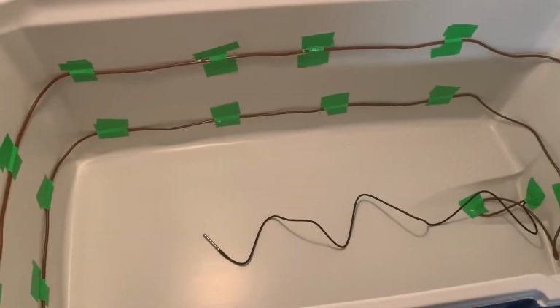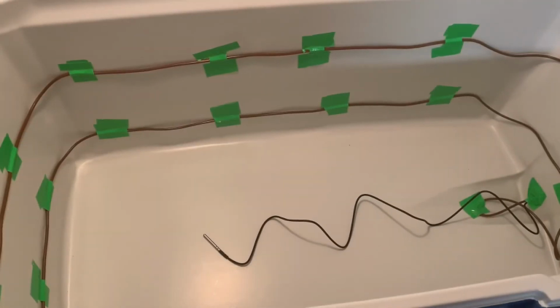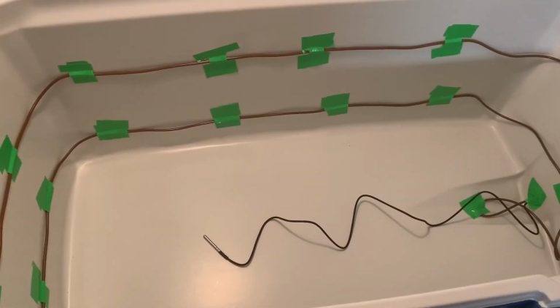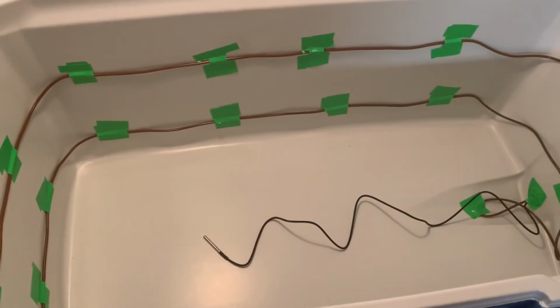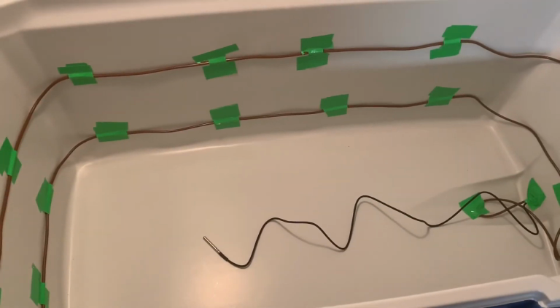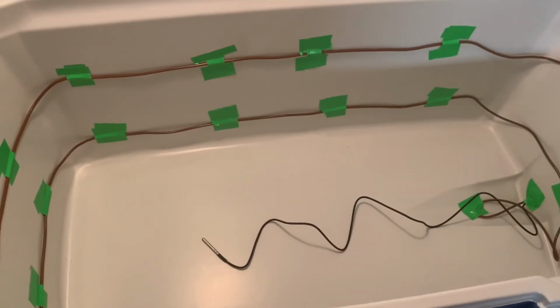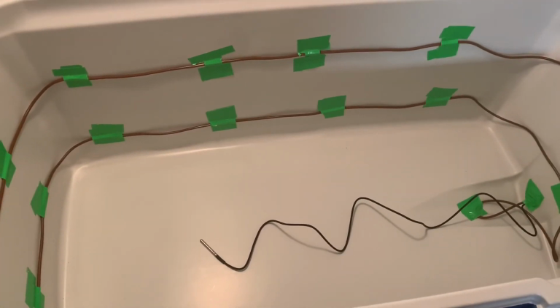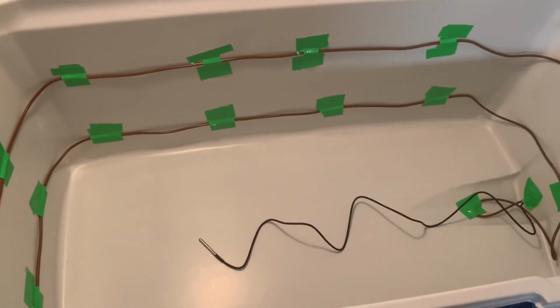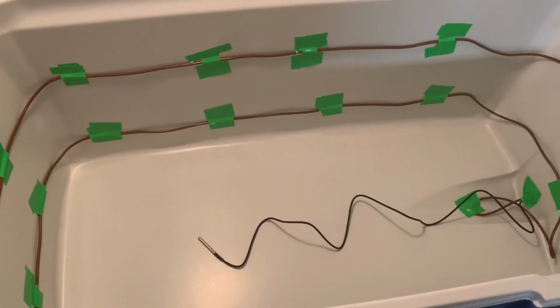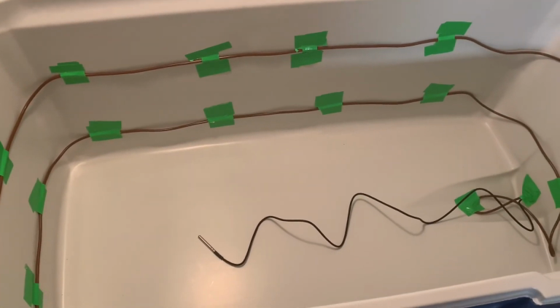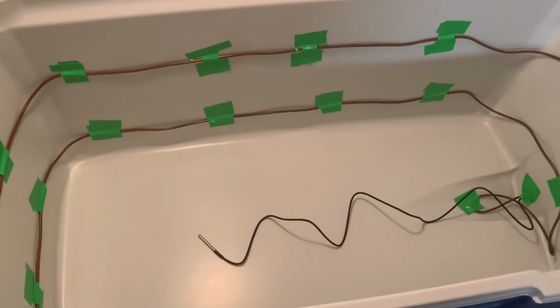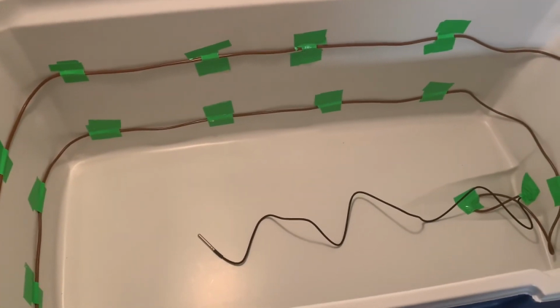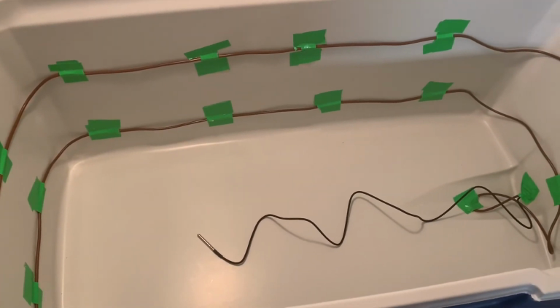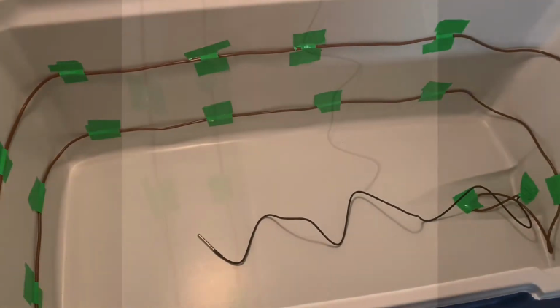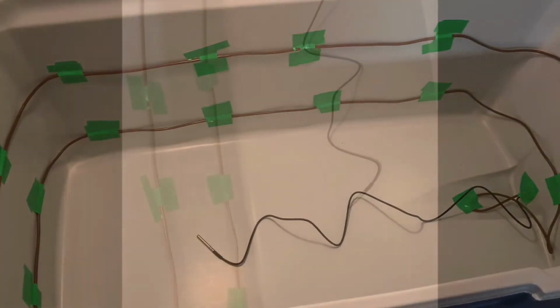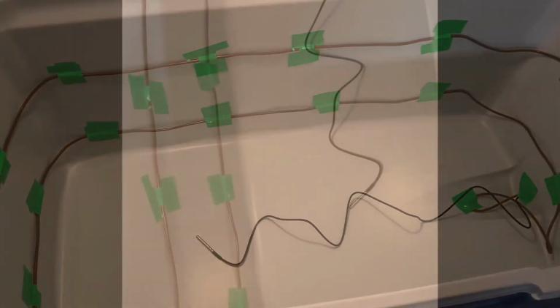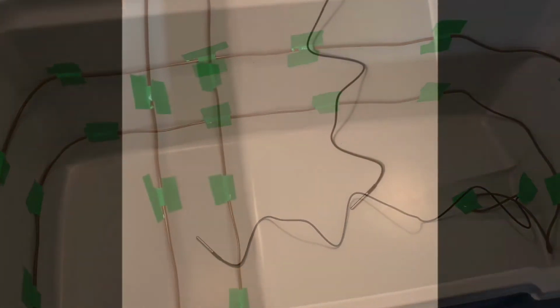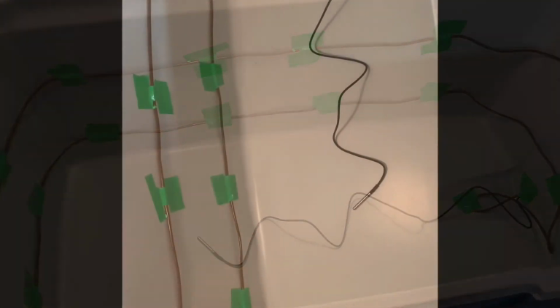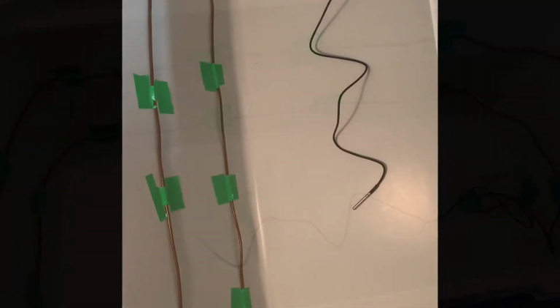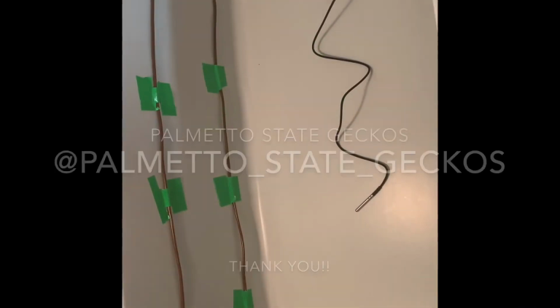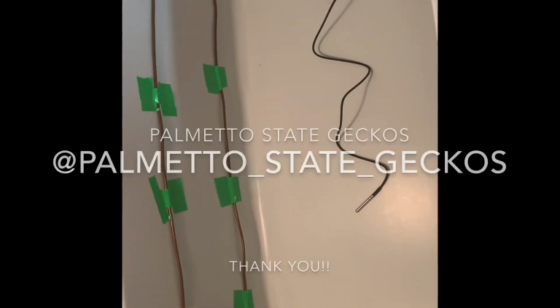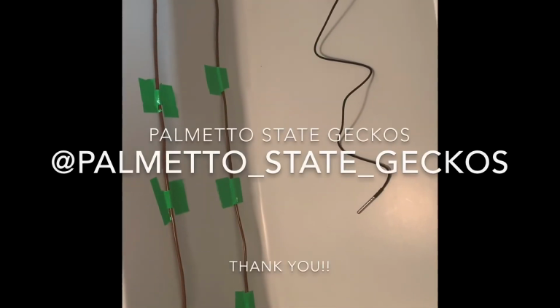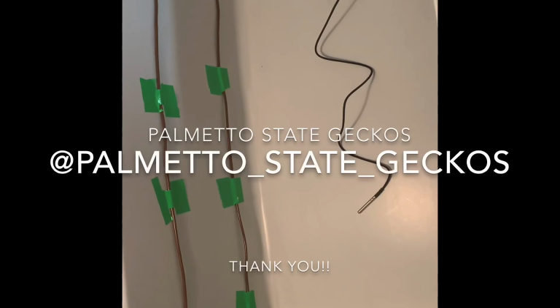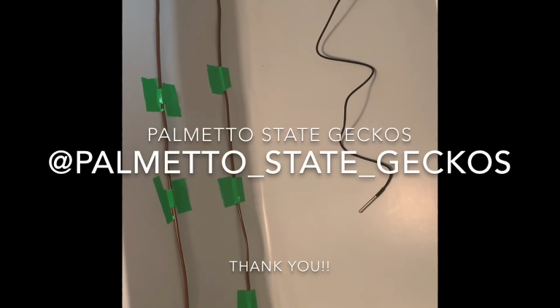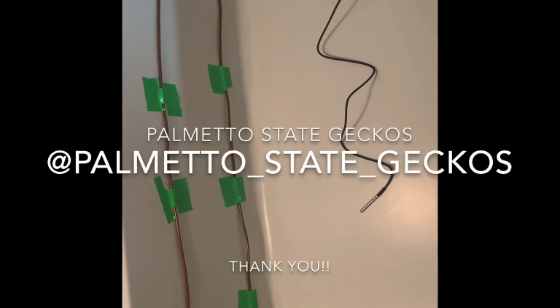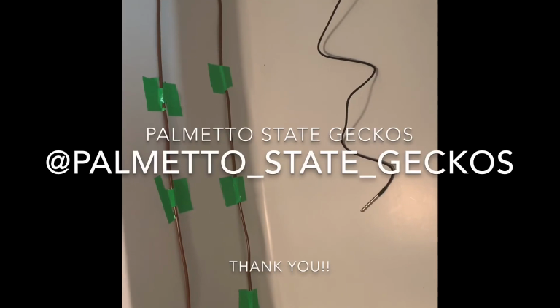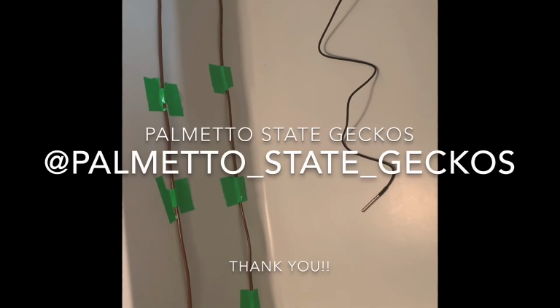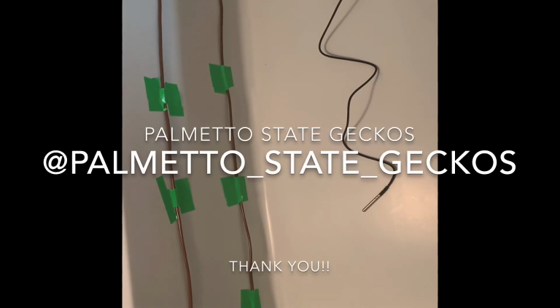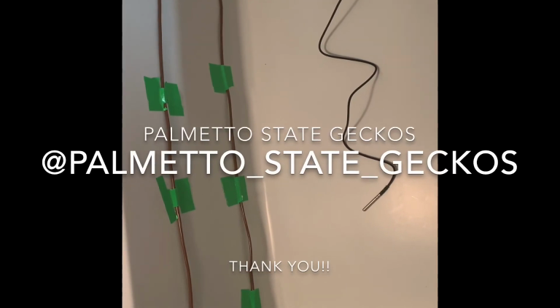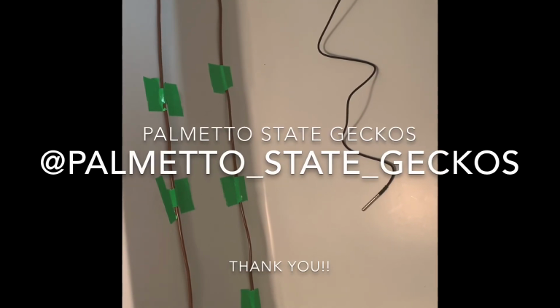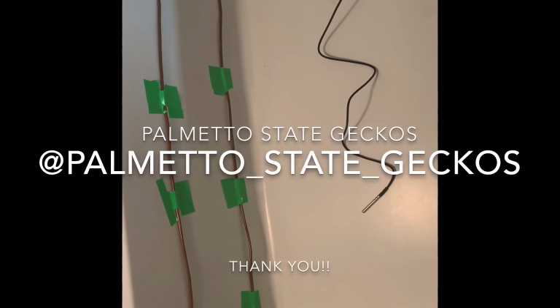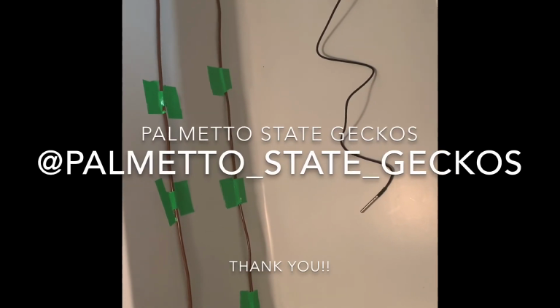That's it. Thanks for watching. Make sure to hit subscribe if you like this video.